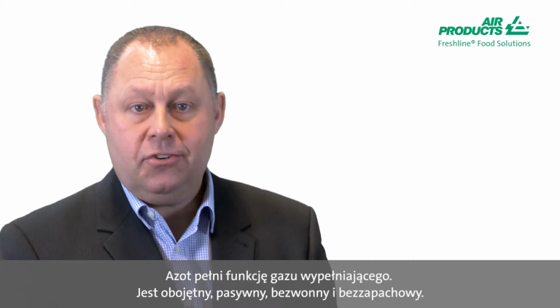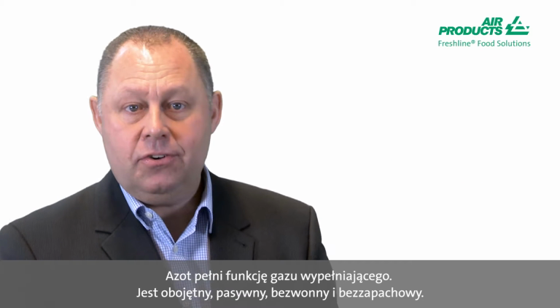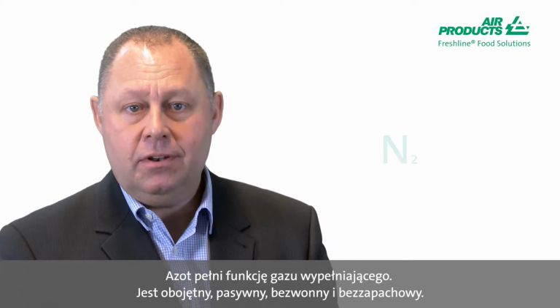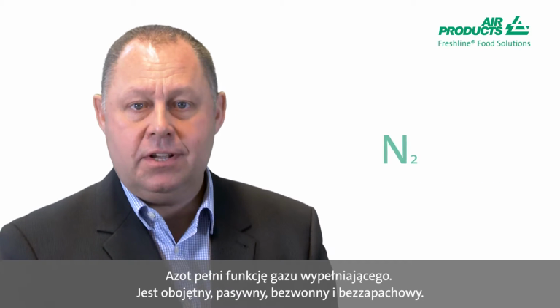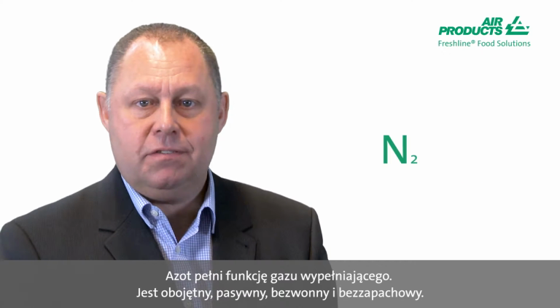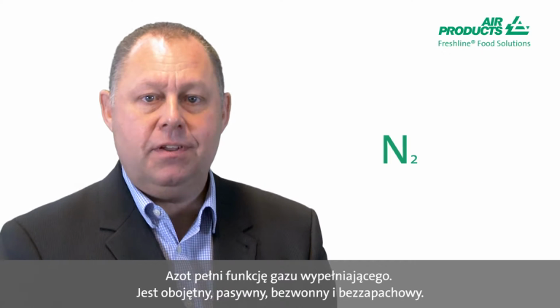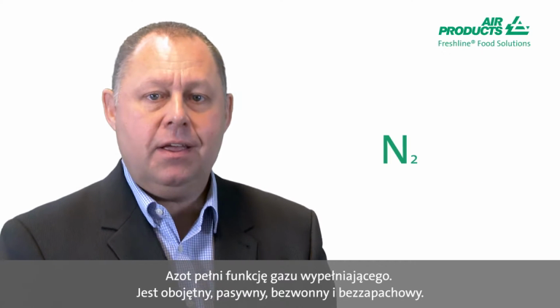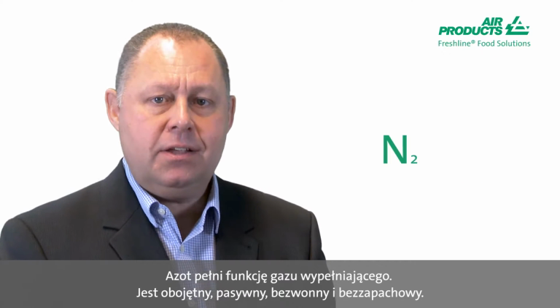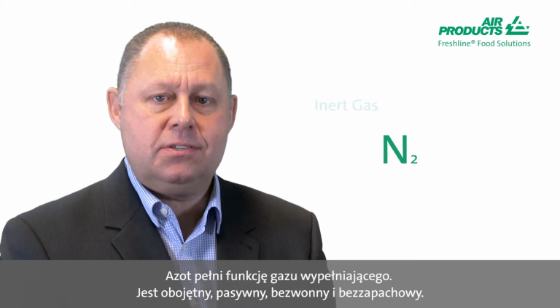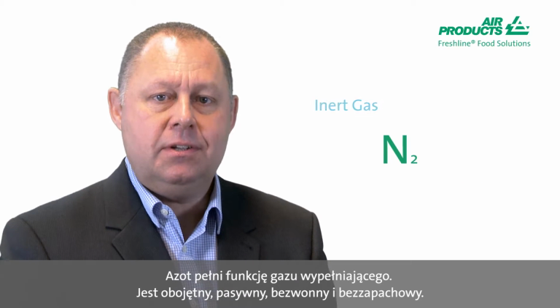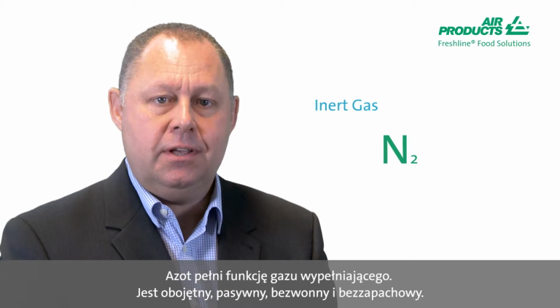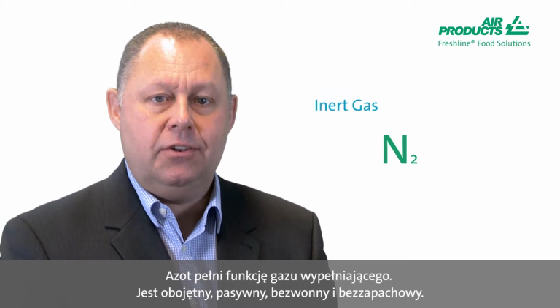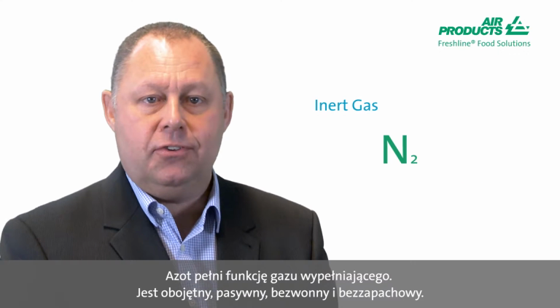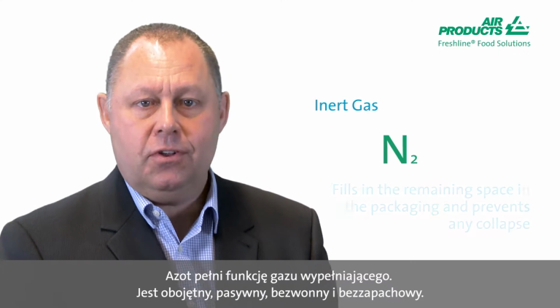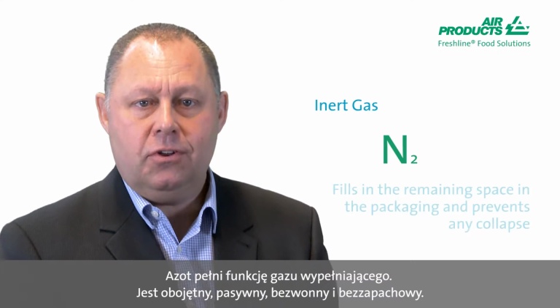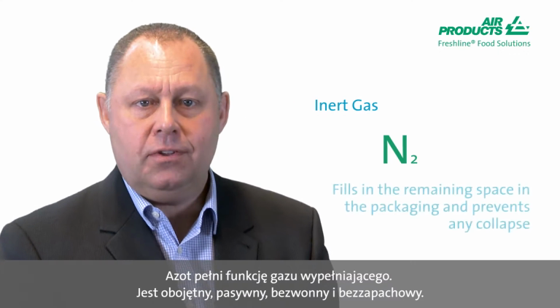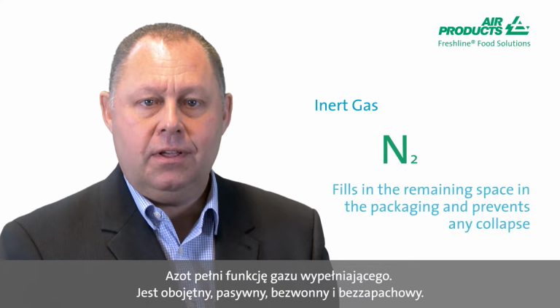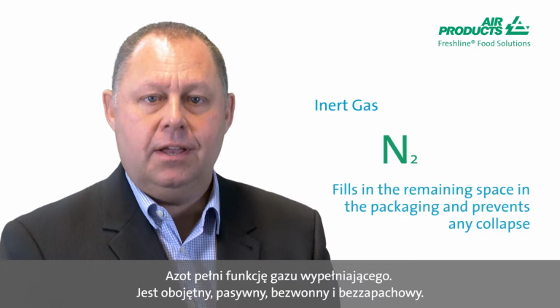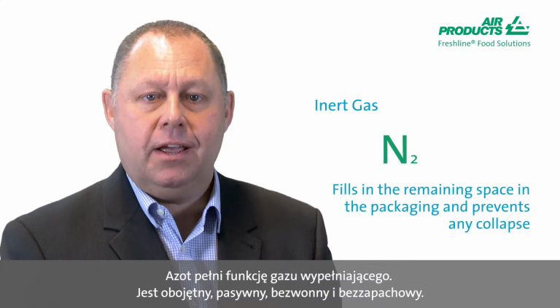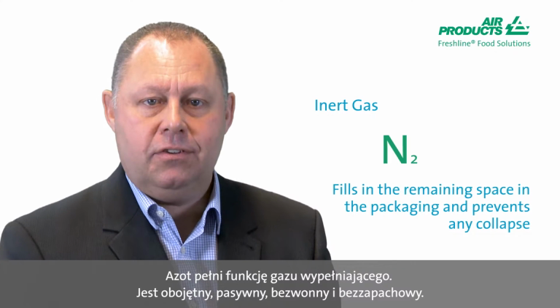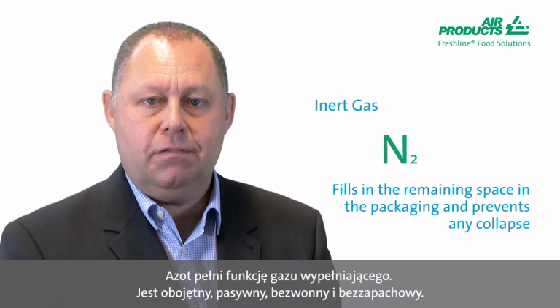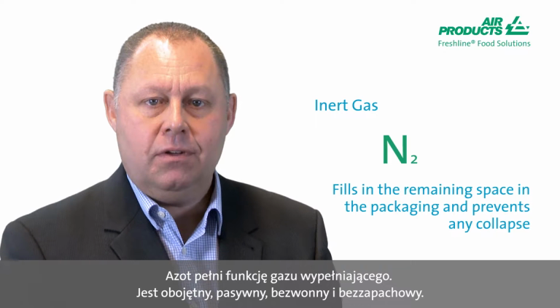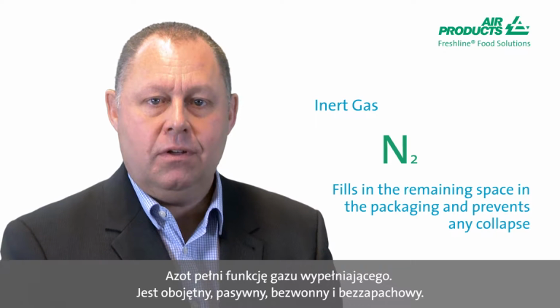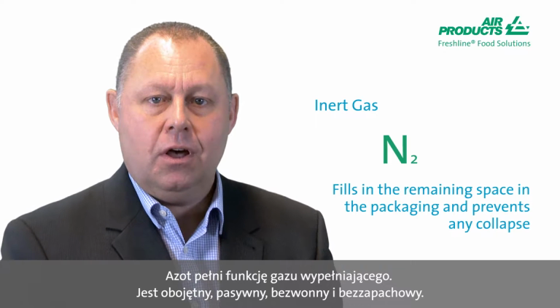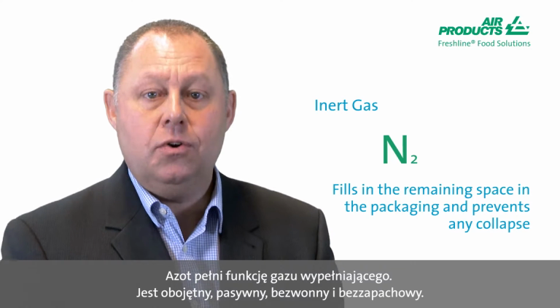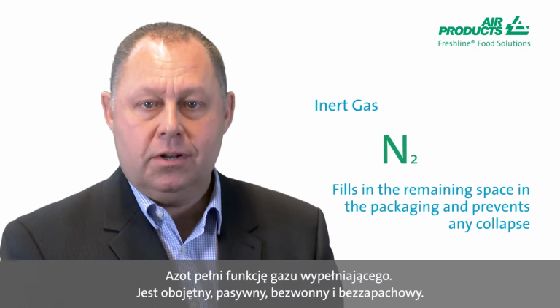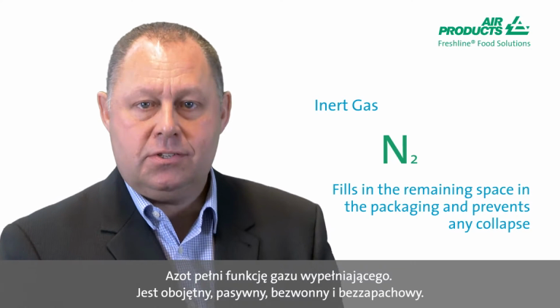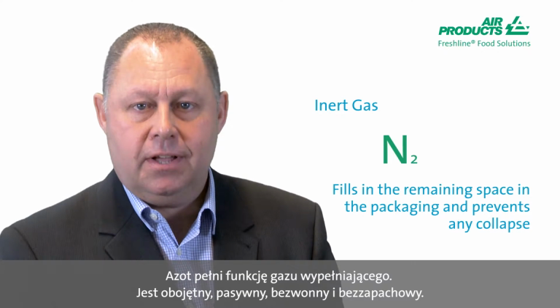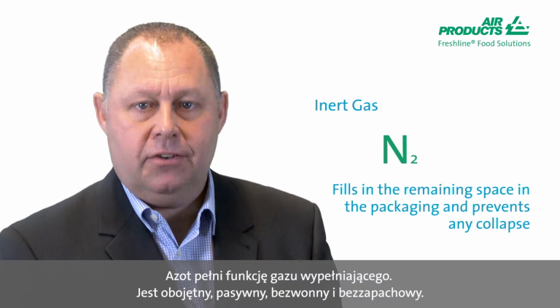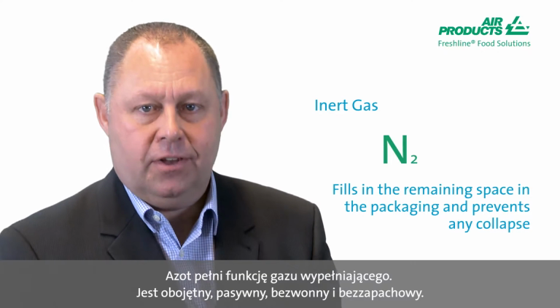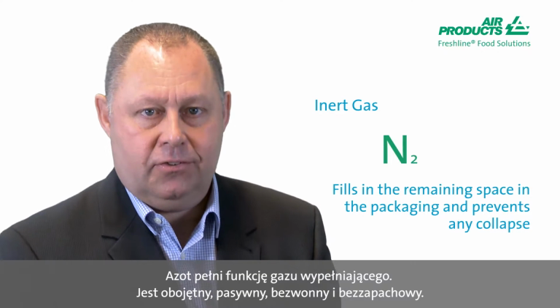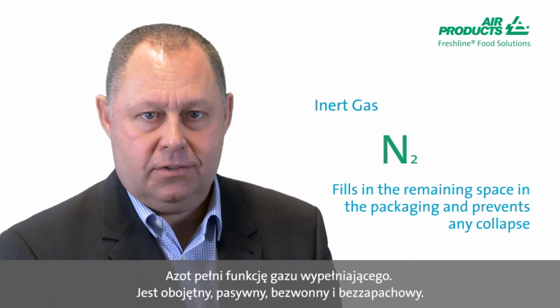Nitrogen is a filler gas. It is inert, inactive, odourless and tasteless.